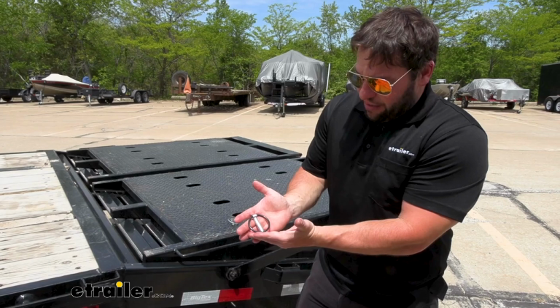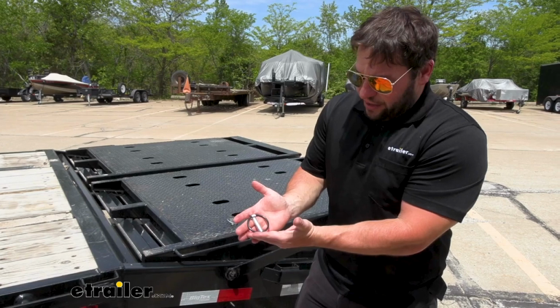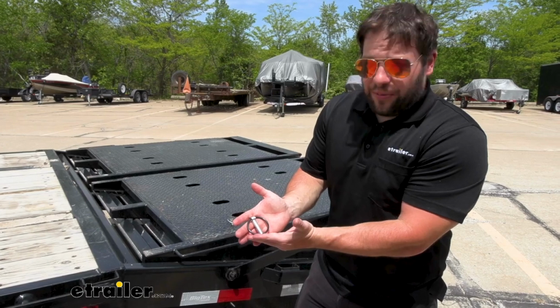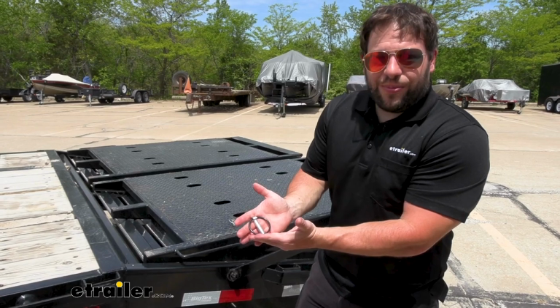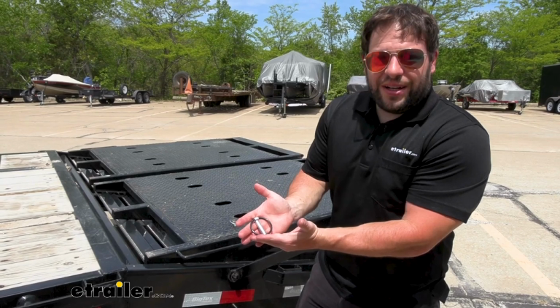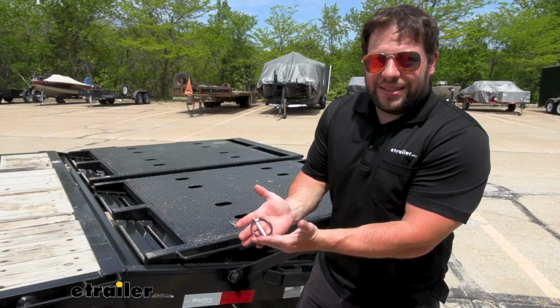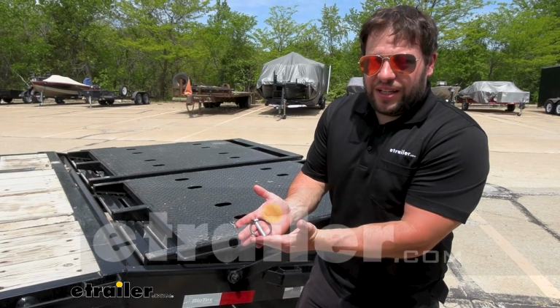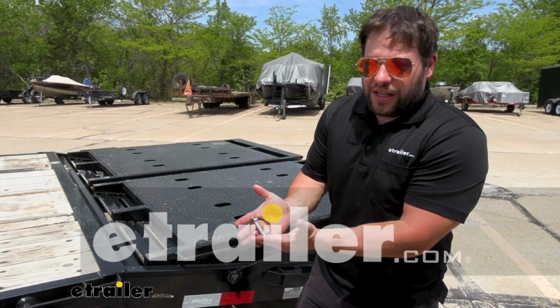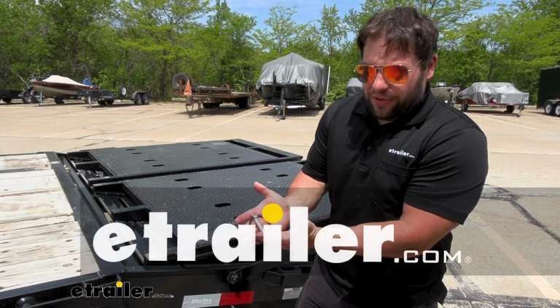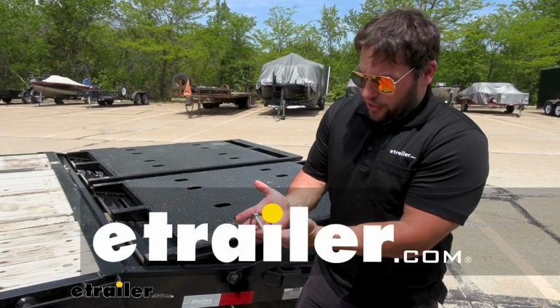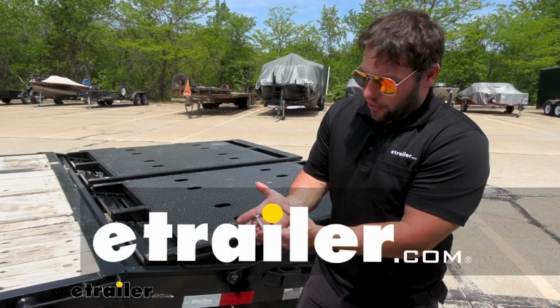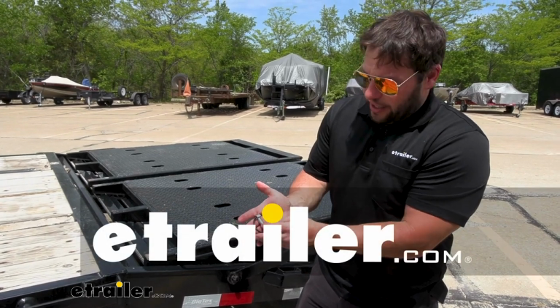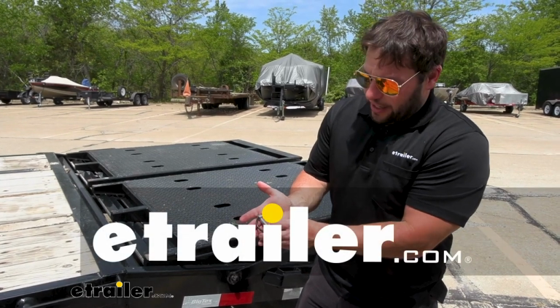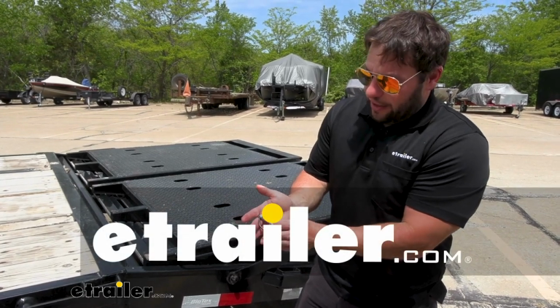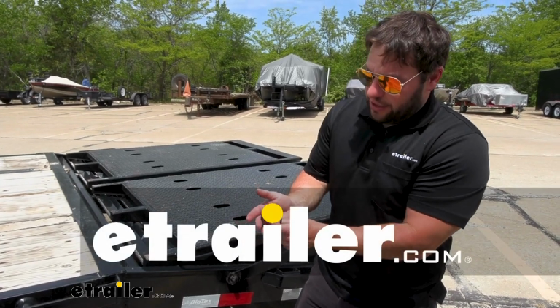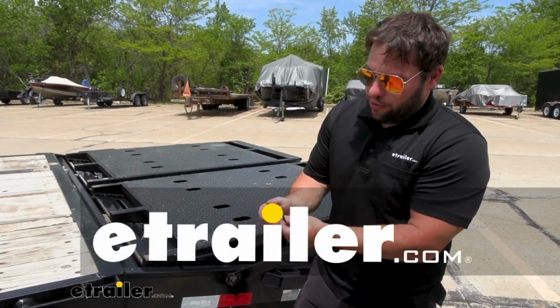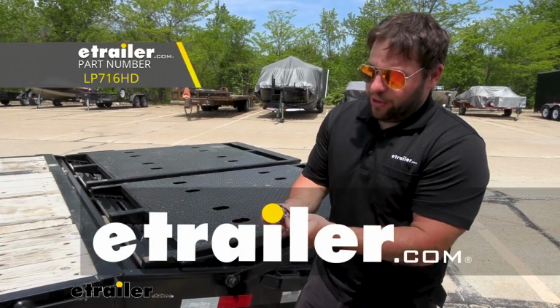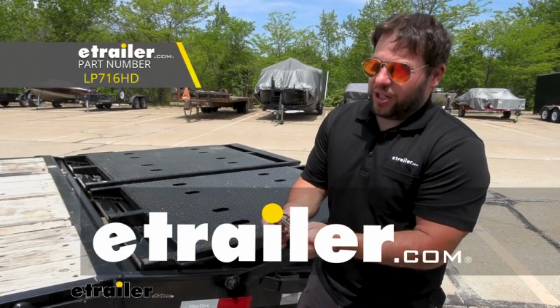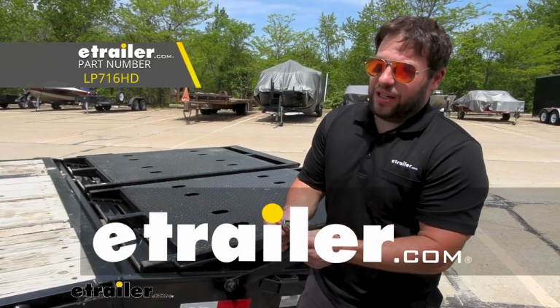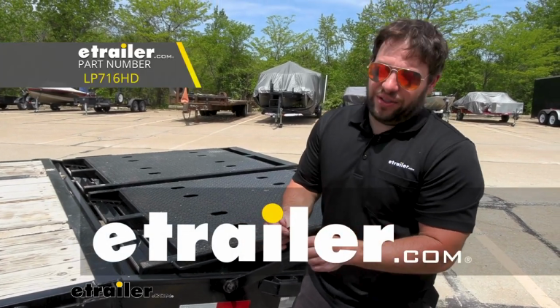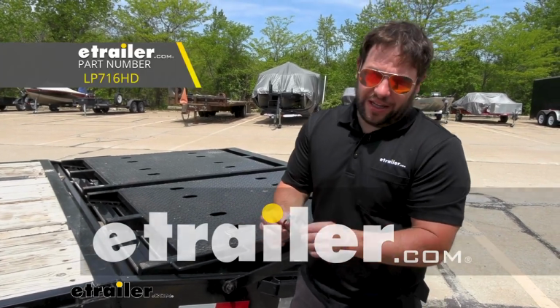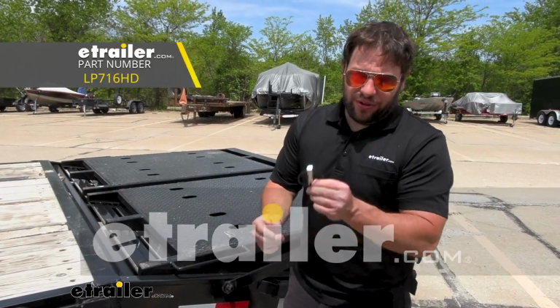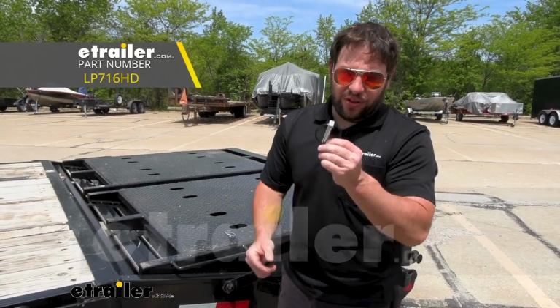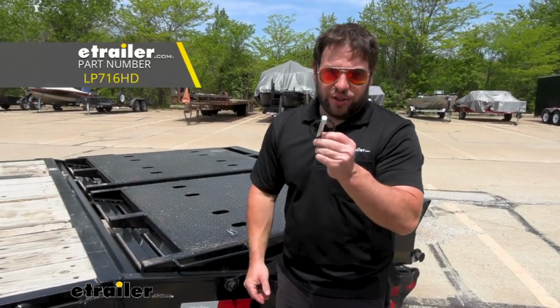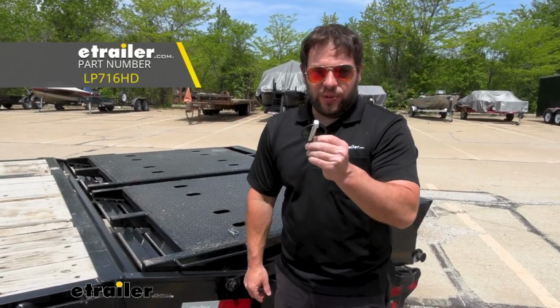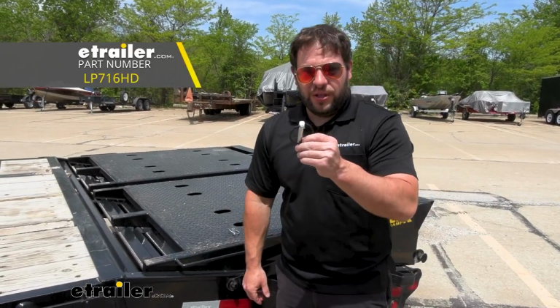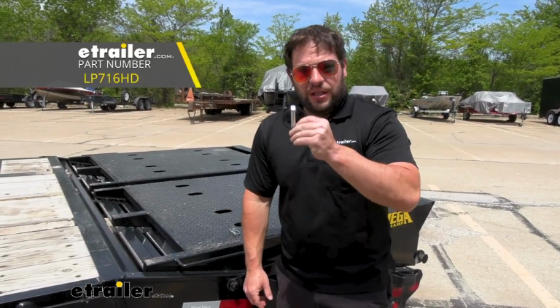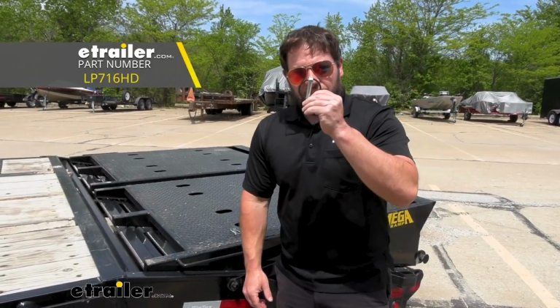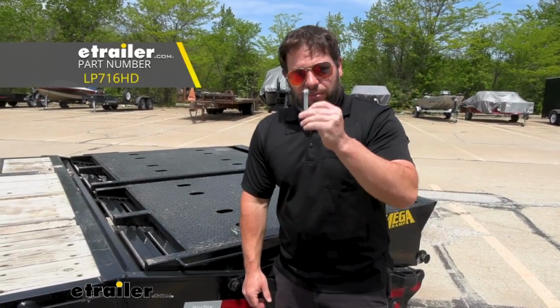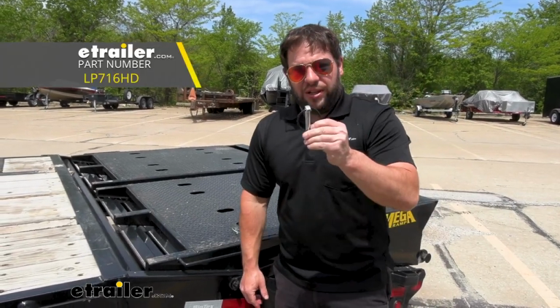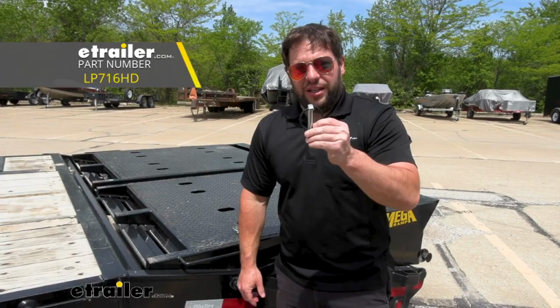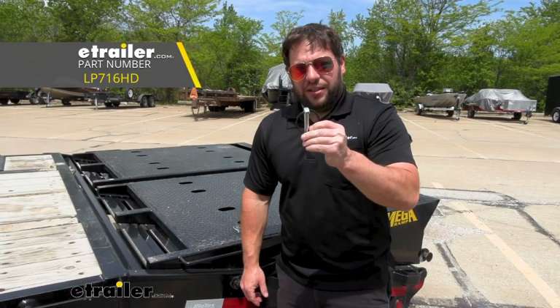What's up, everybody? It's AJ with eTrailer.com. Today, we're going to be checking out this heavy-duty linchpin from Redline.